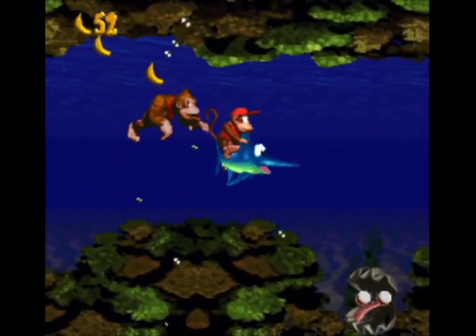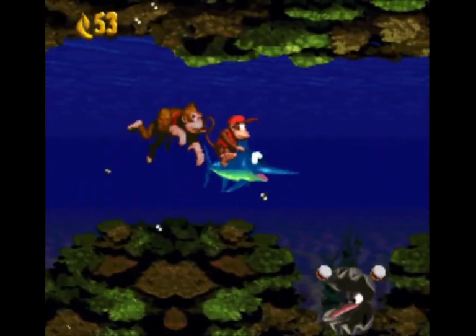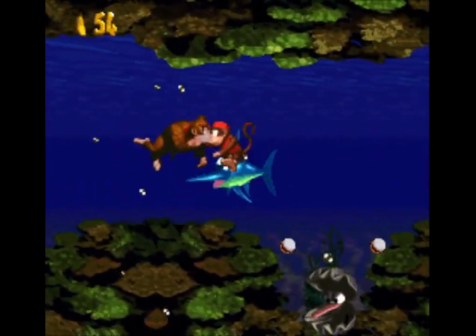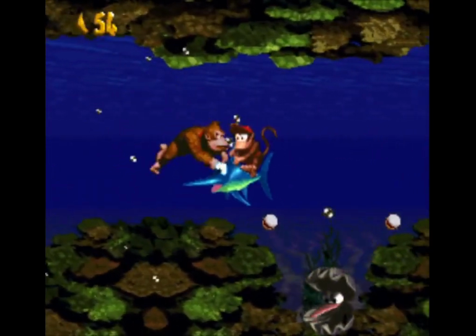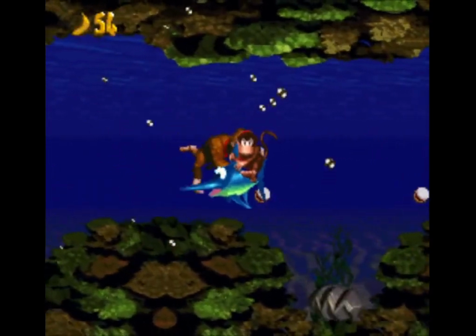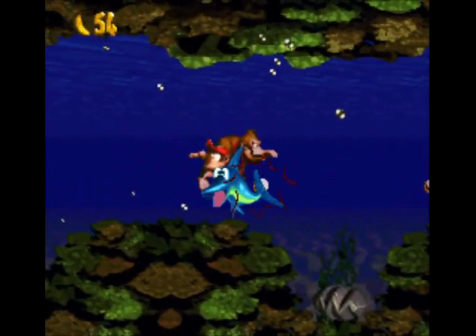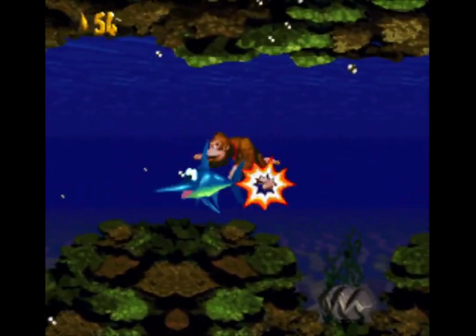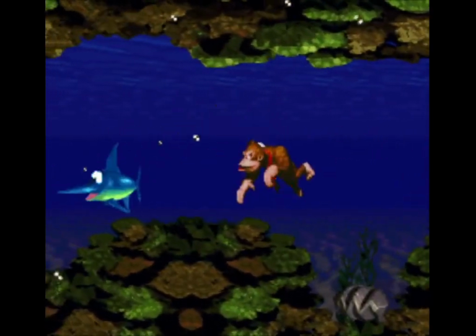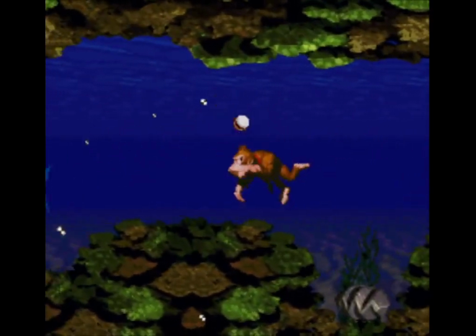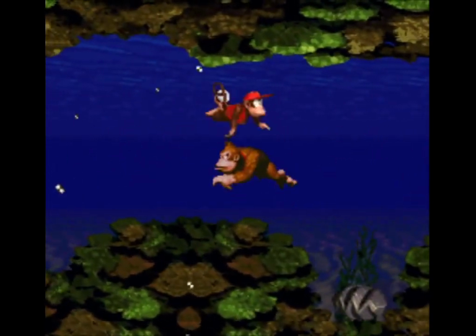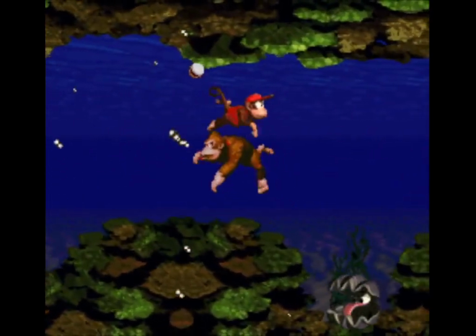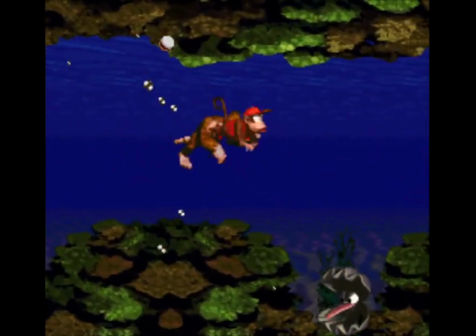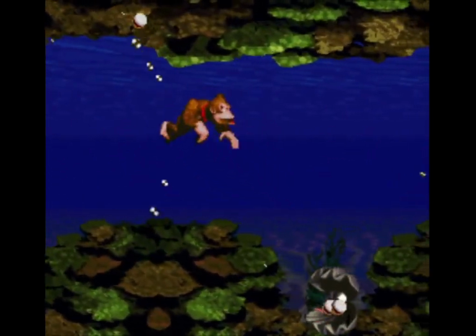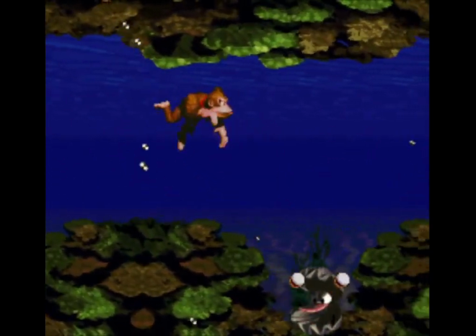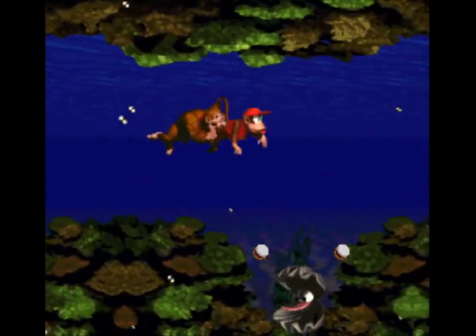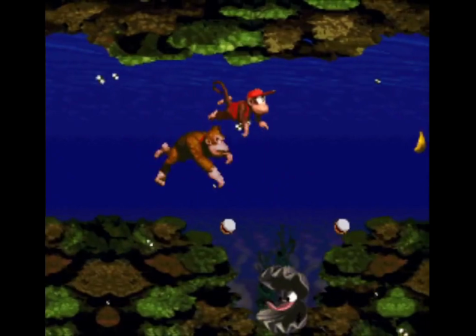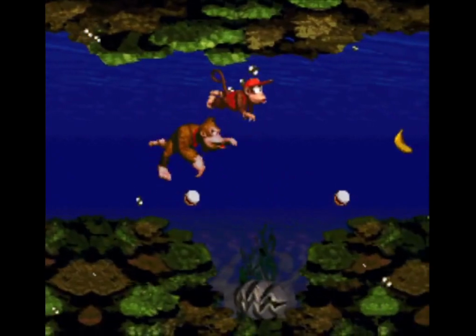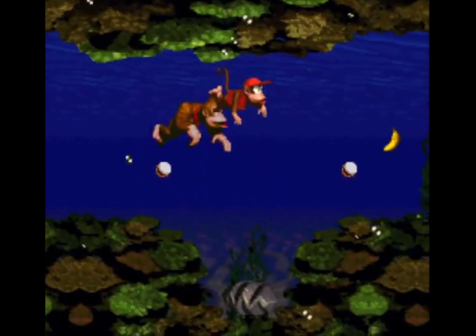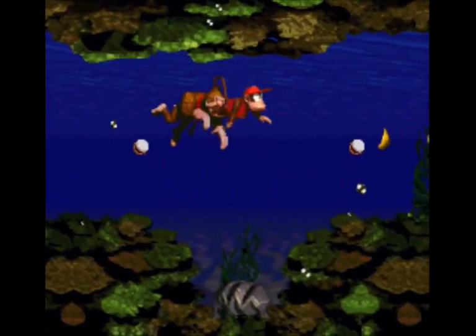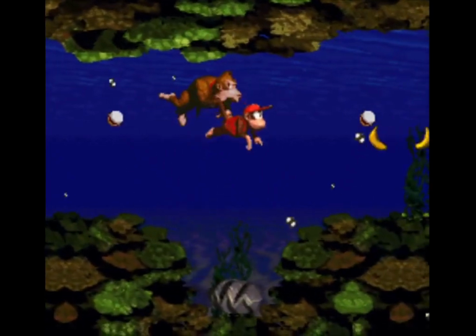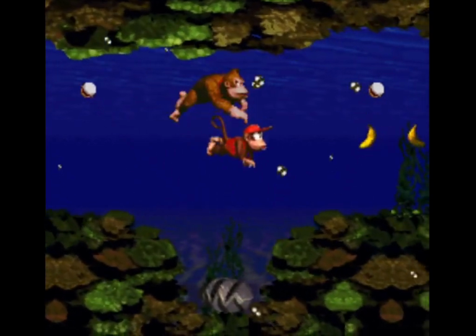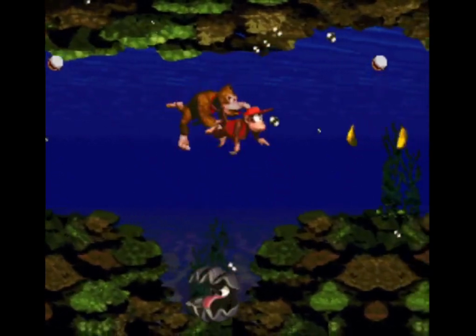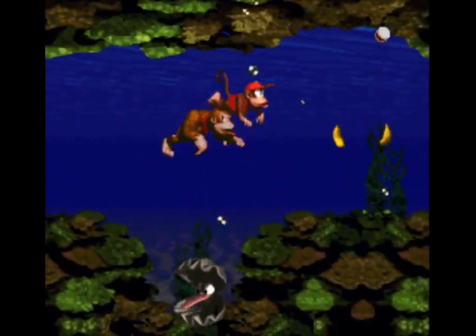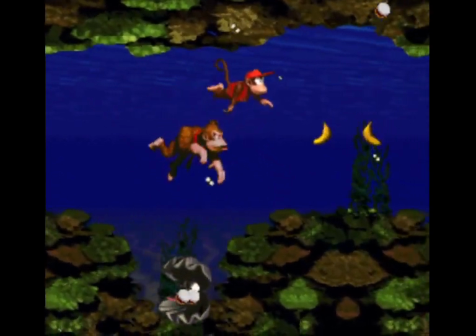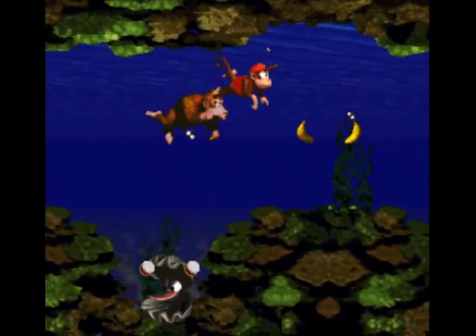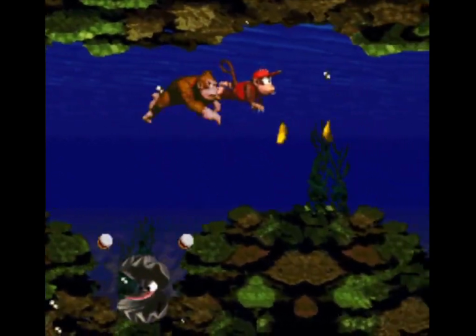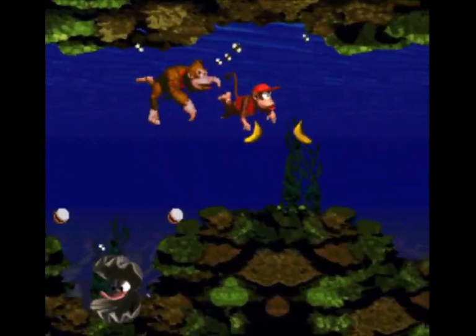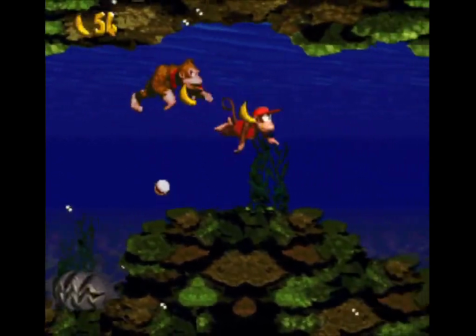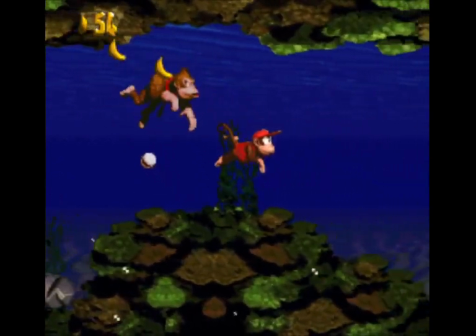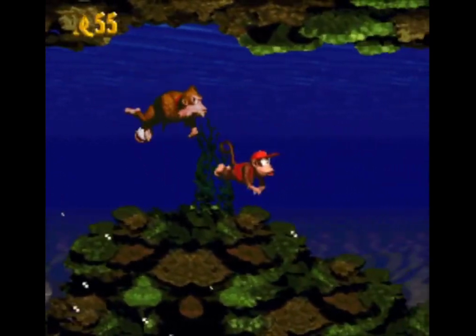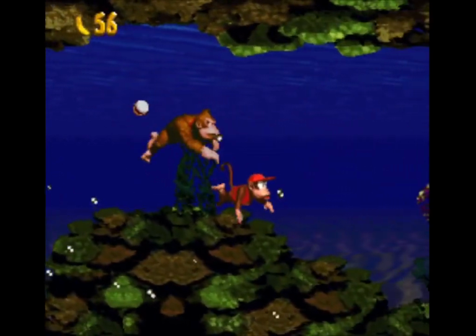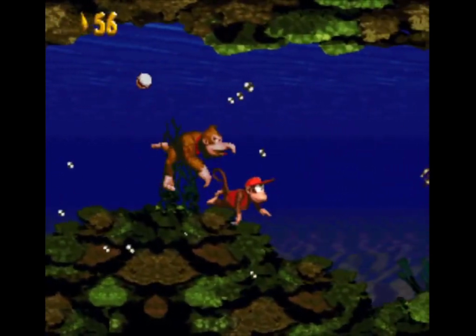Both Clambo and Croctopus are completely invulnerable, even to Enguarde's attacks. Learn their patterns and sneak by them.